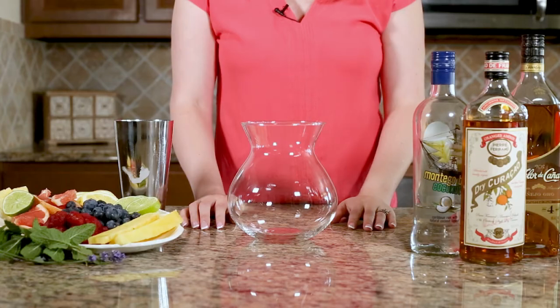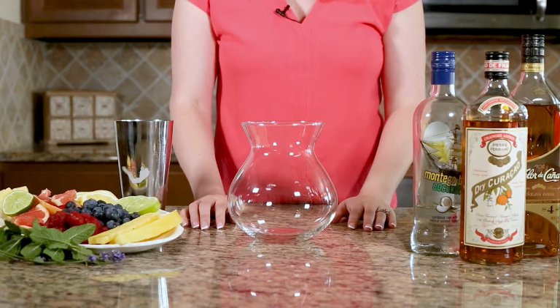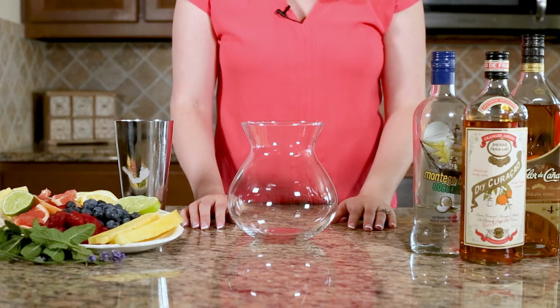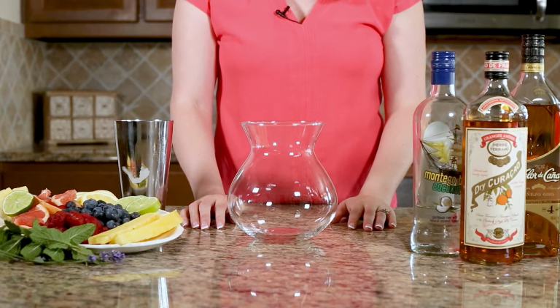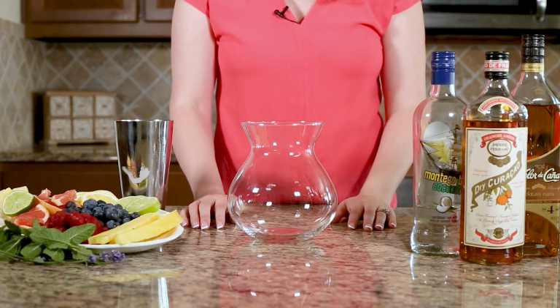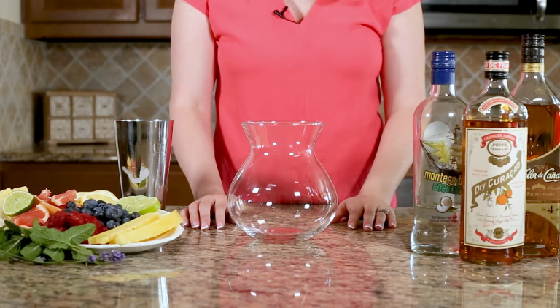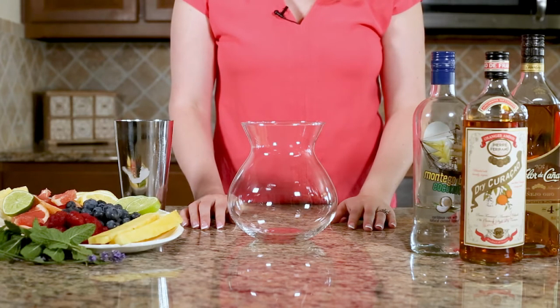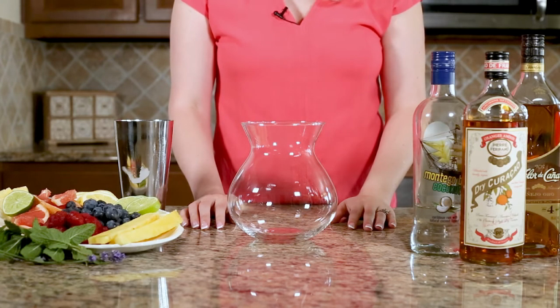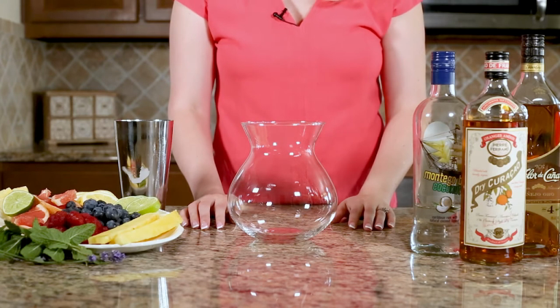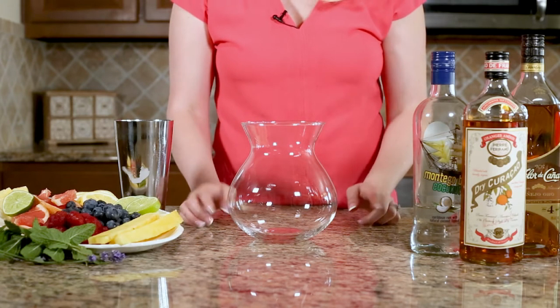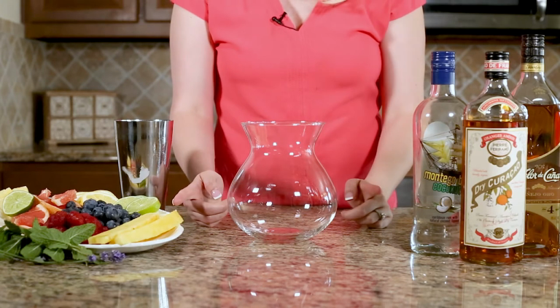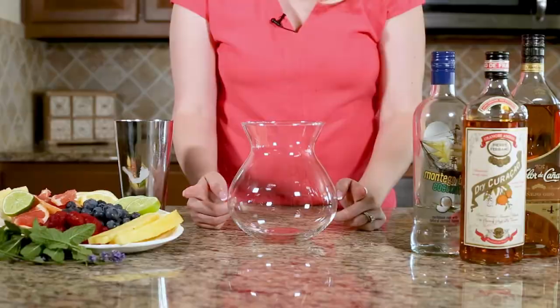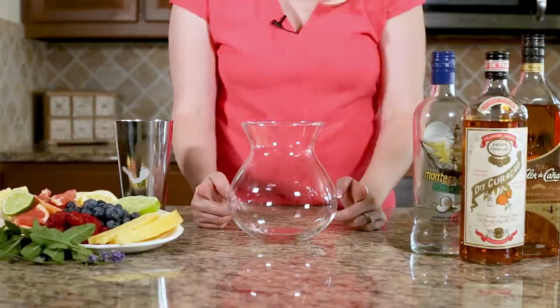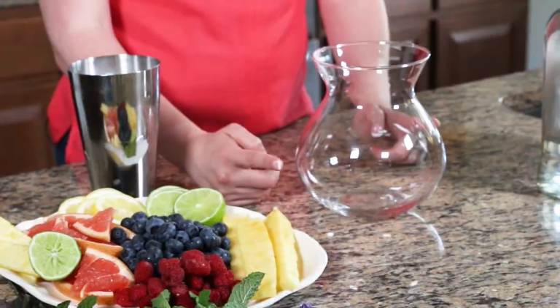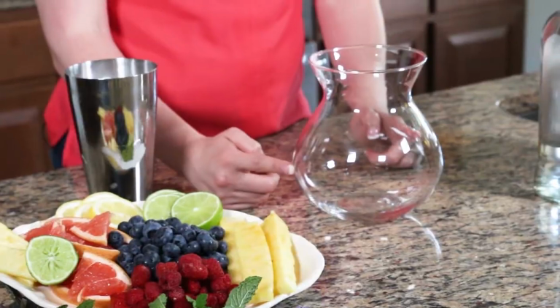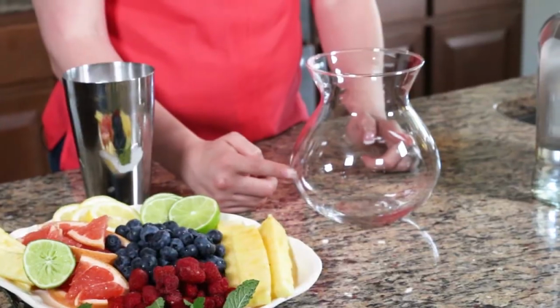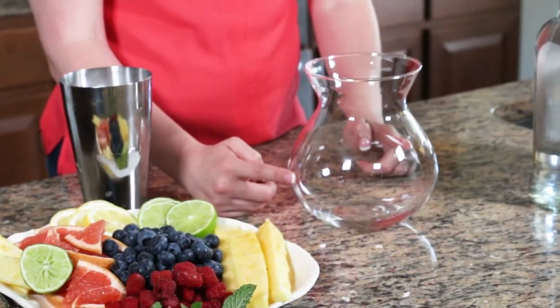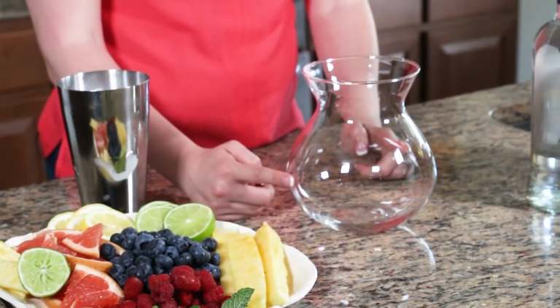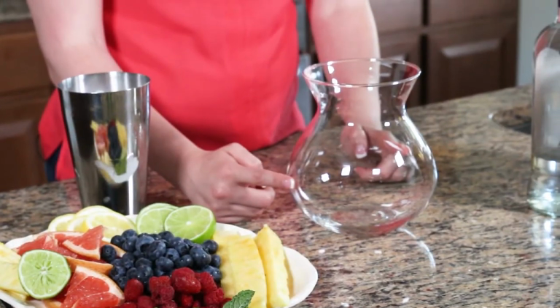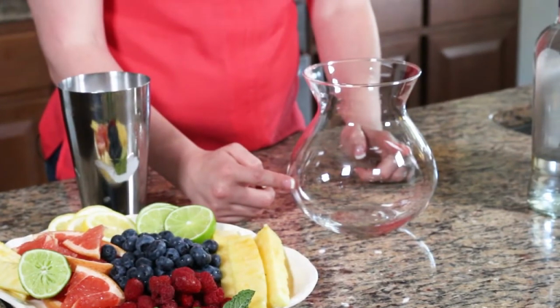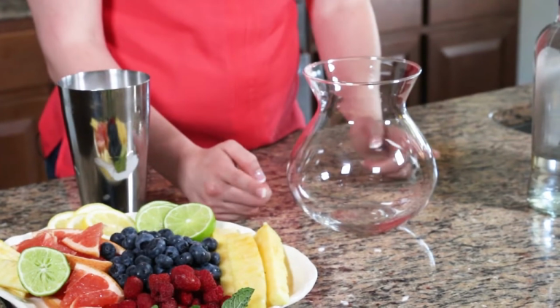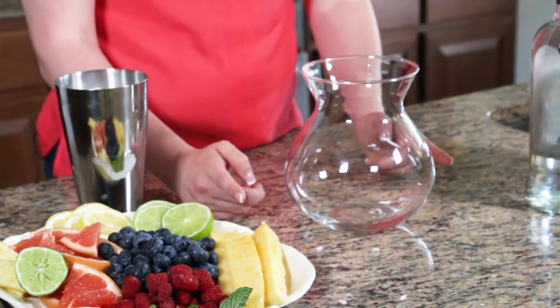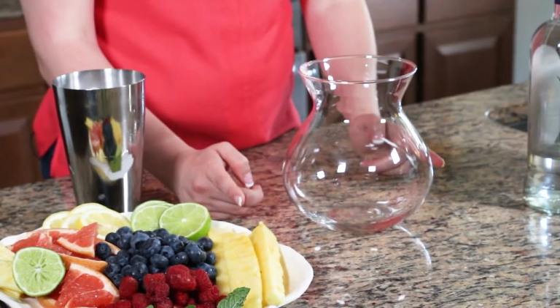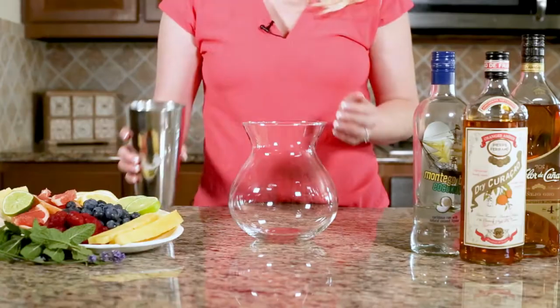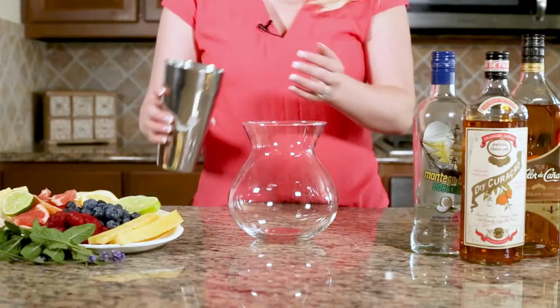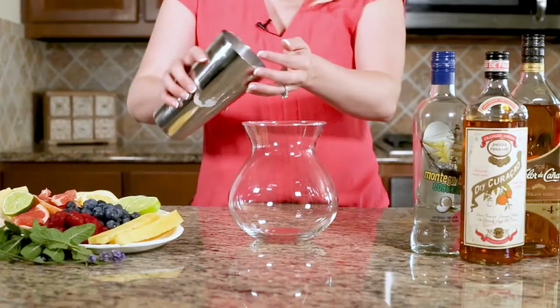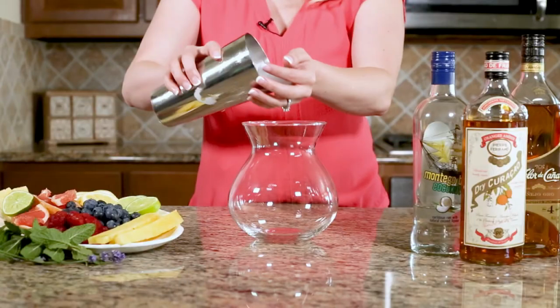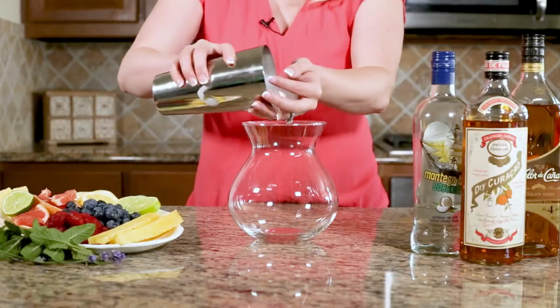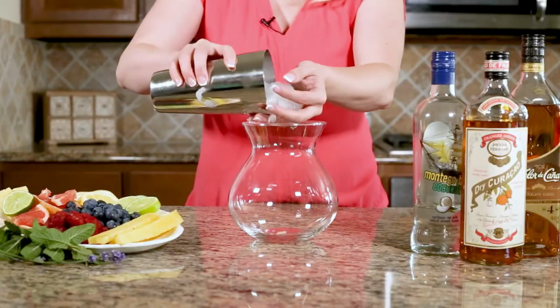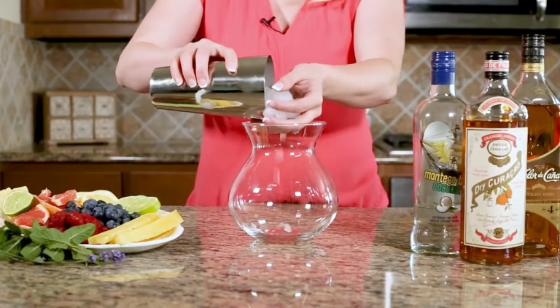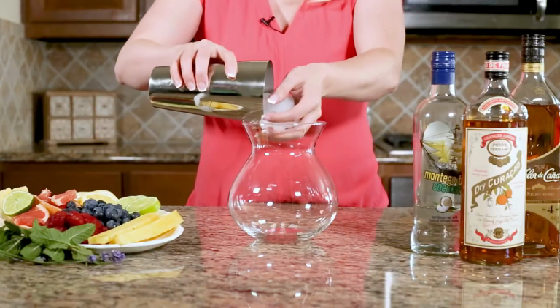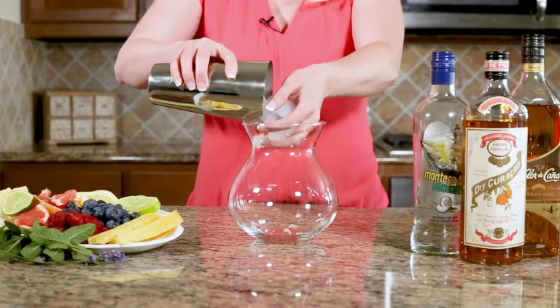The first thing we're gonna need for our fish bowl is a fish bowl. So the first thing we're gonna do is start filling it up with ice.